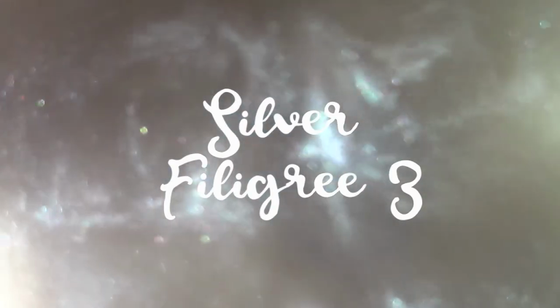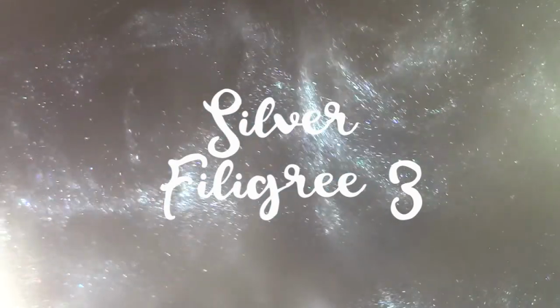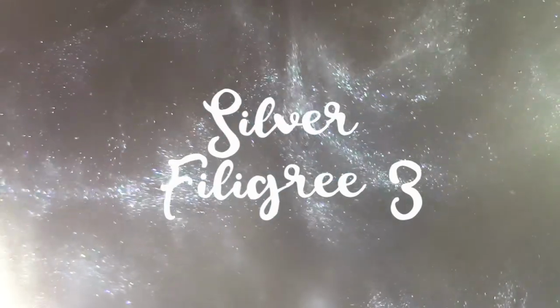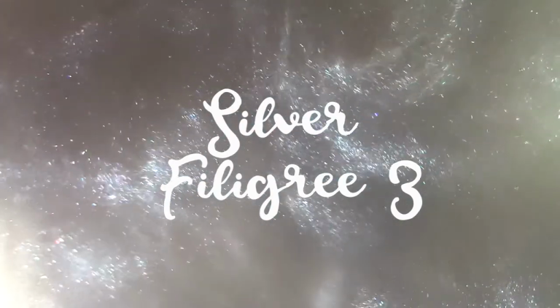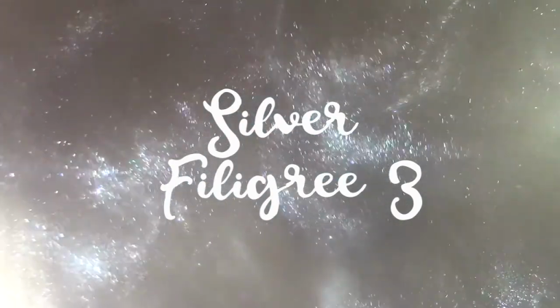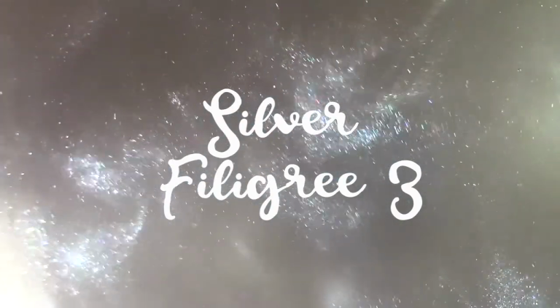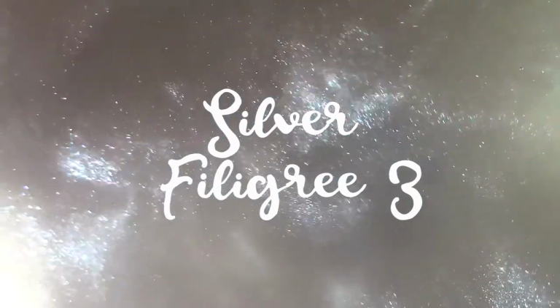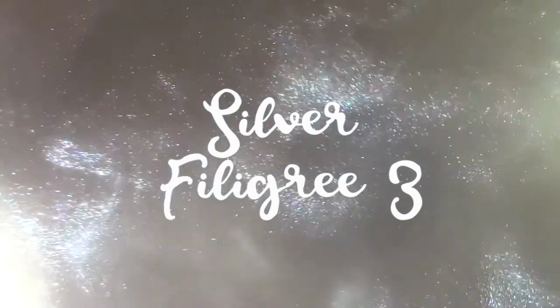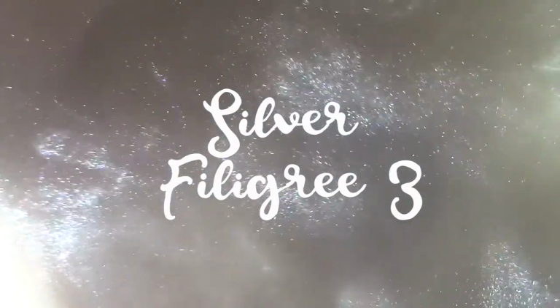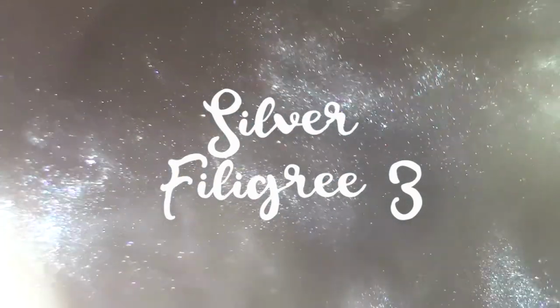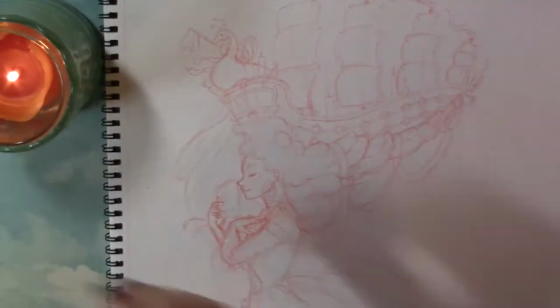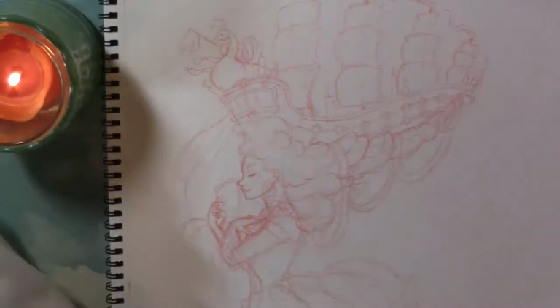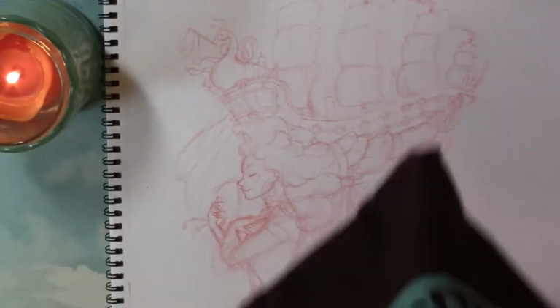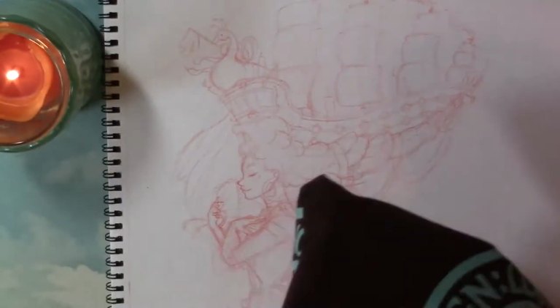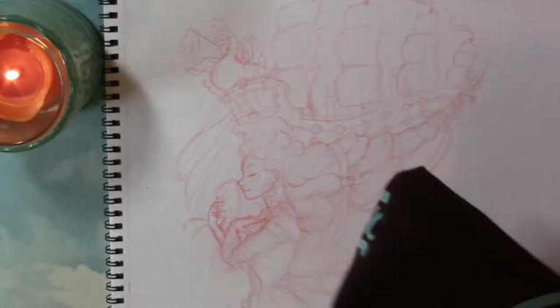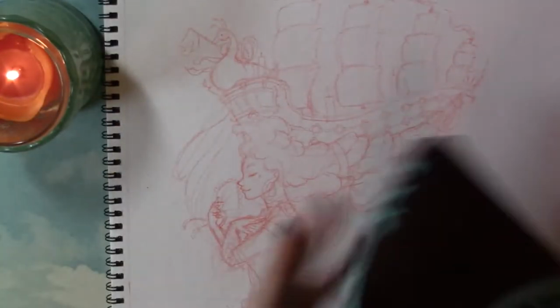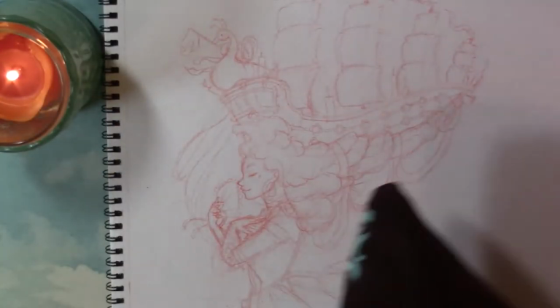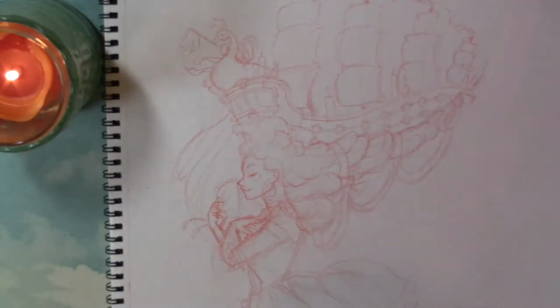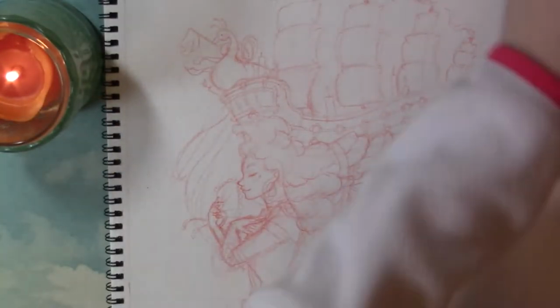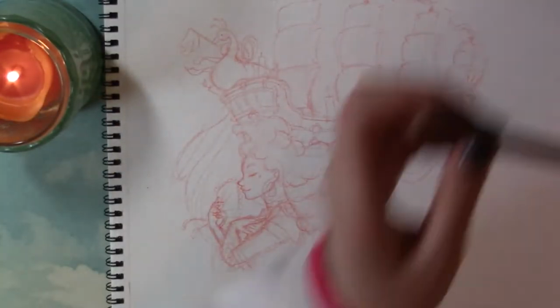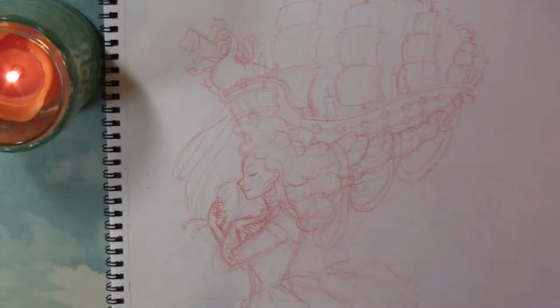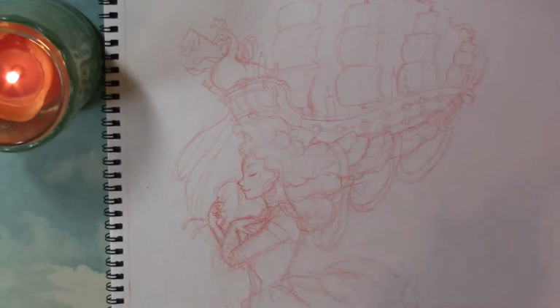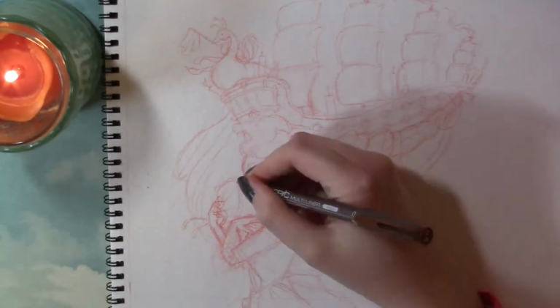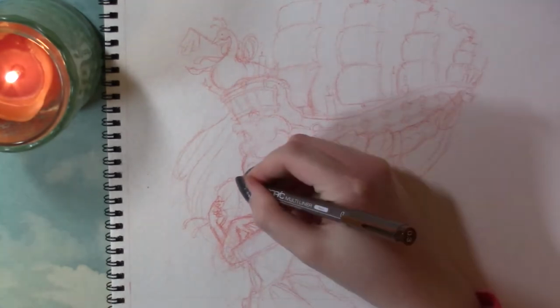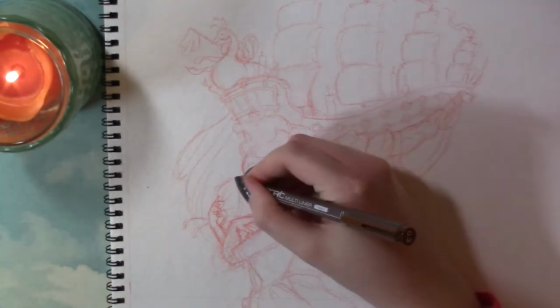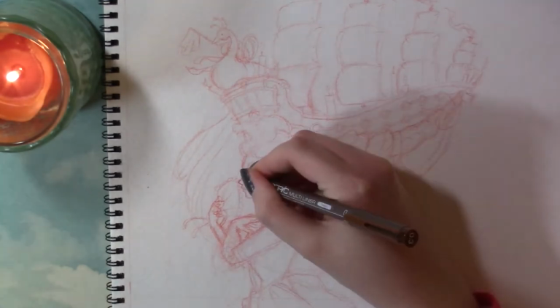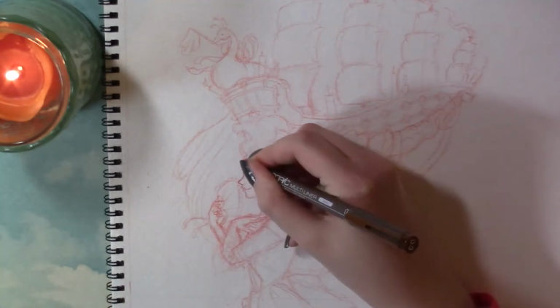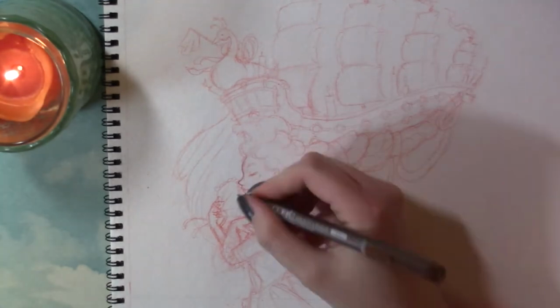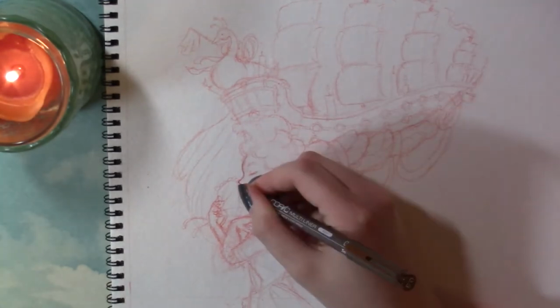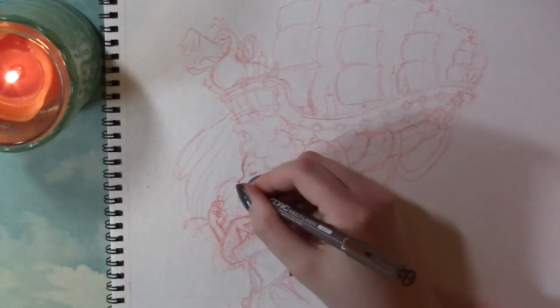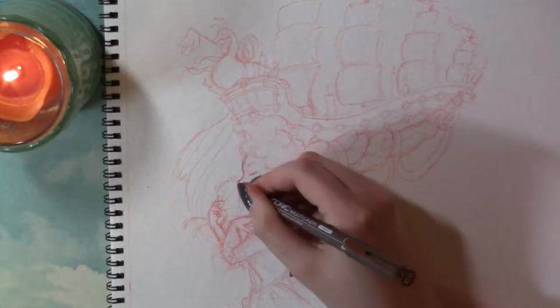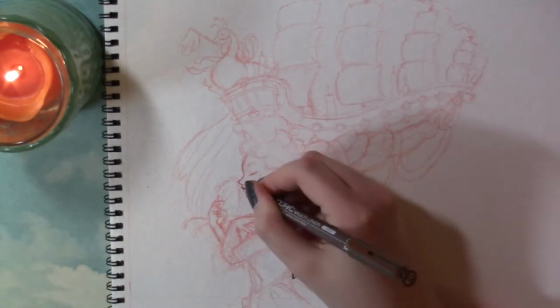Good morning everybody, it's me from Apriligree3, and for today's video I am working on my next collaboration piece with Nazreen.